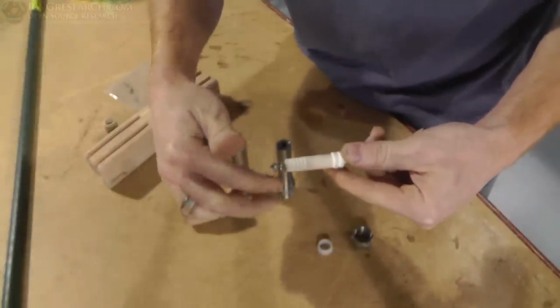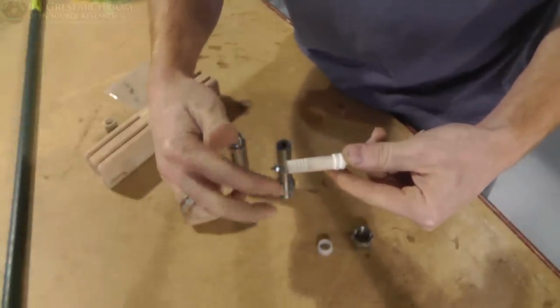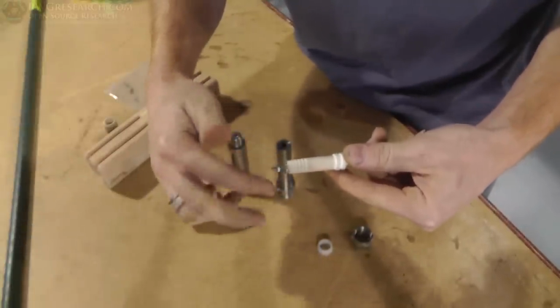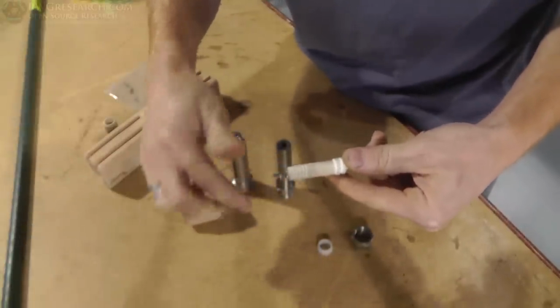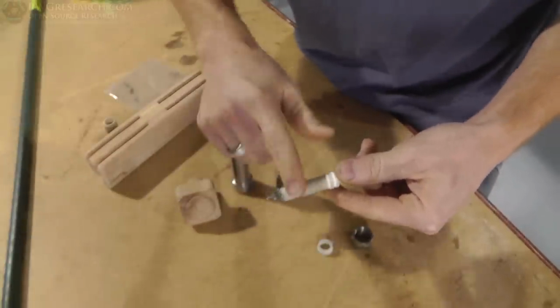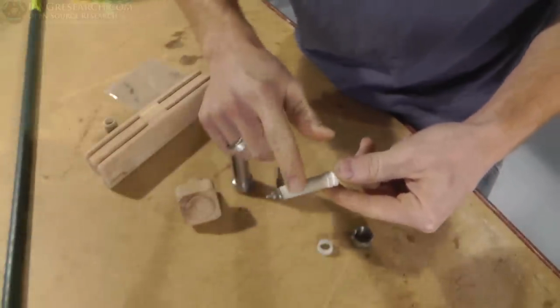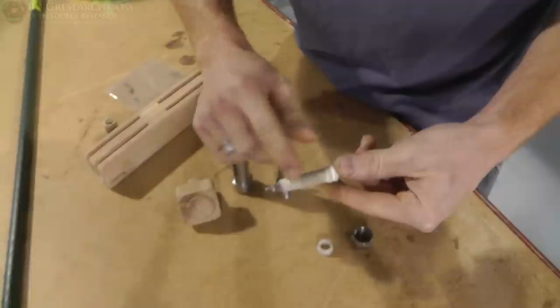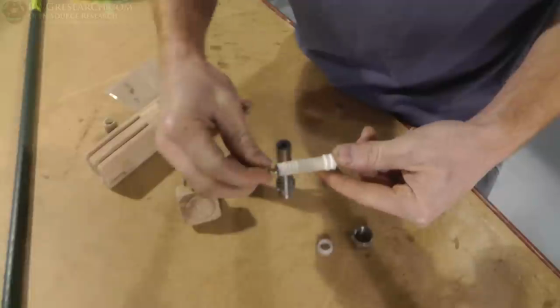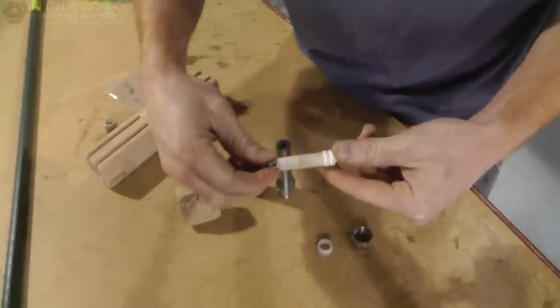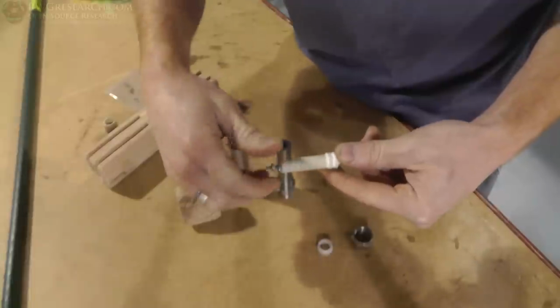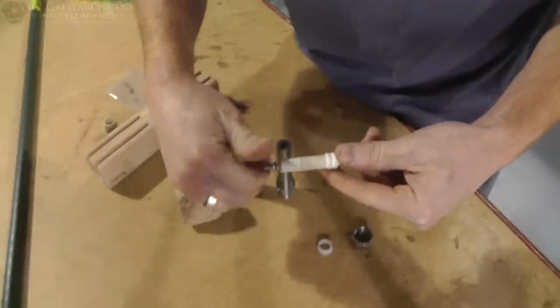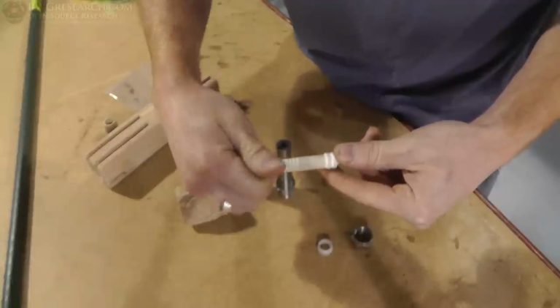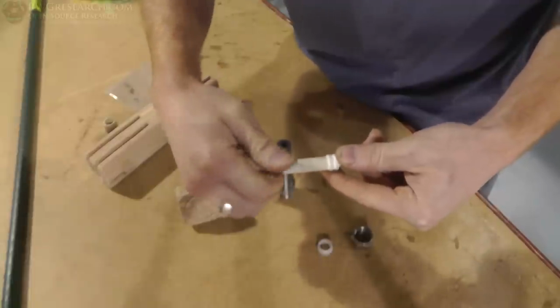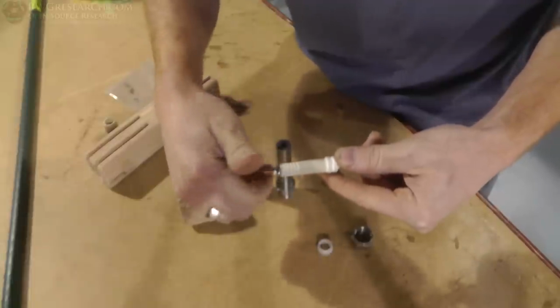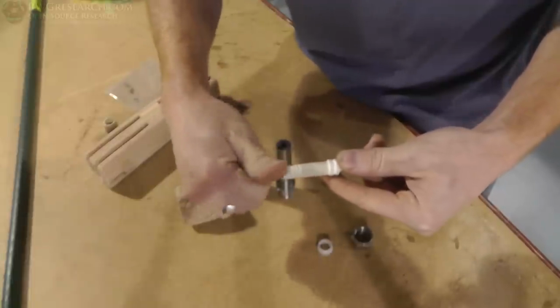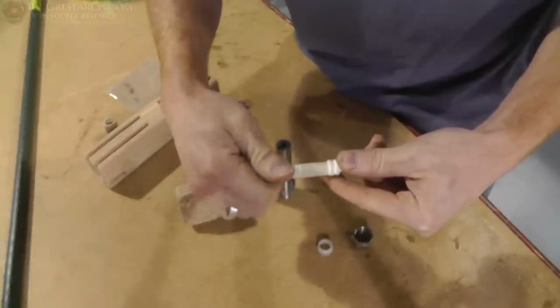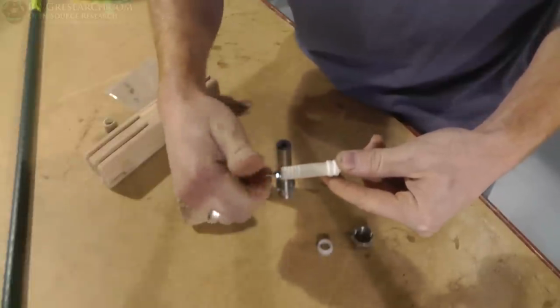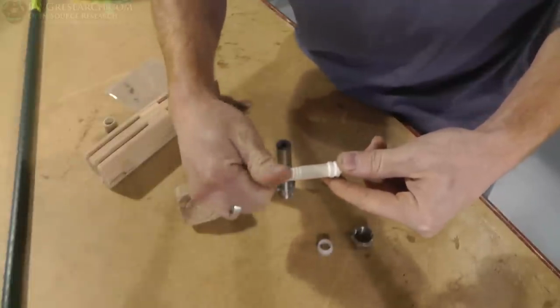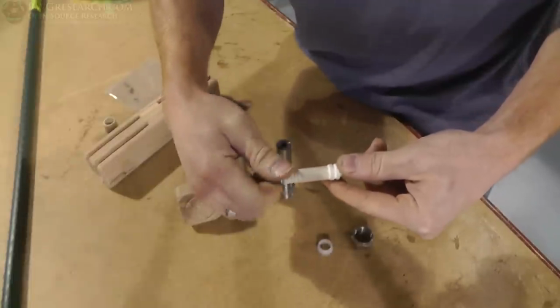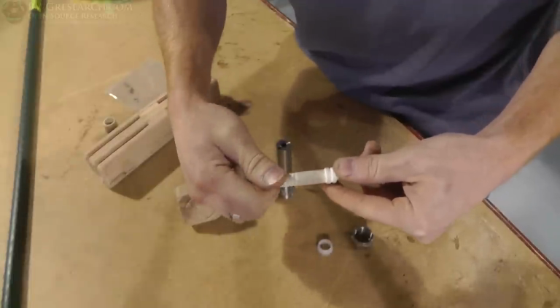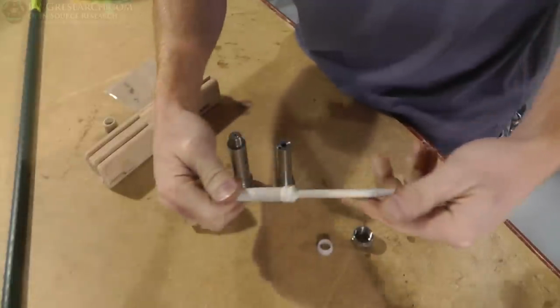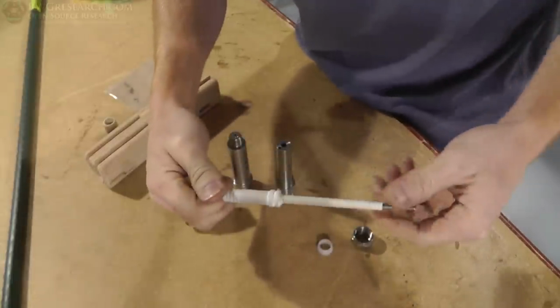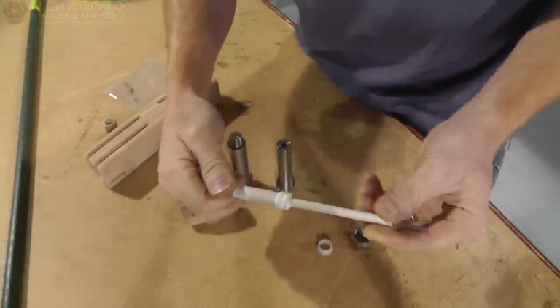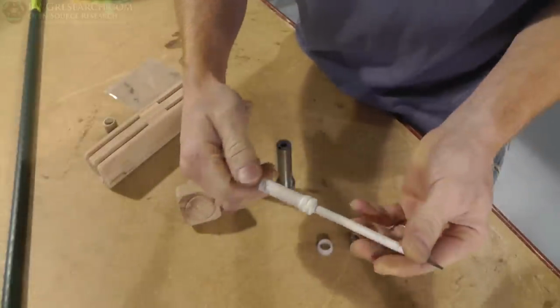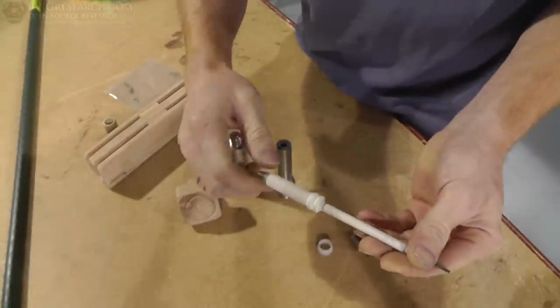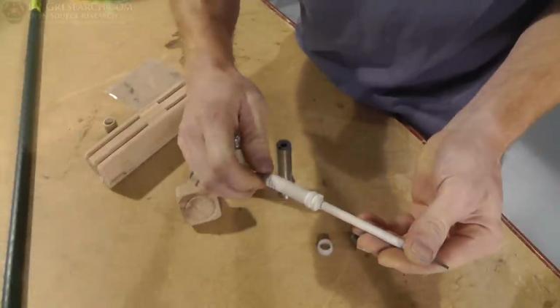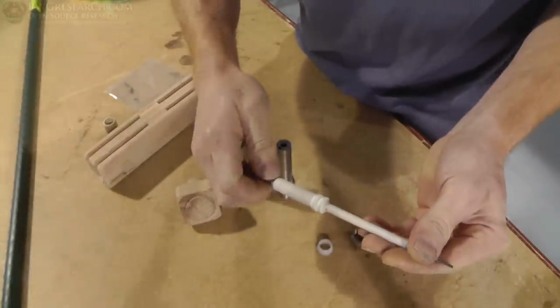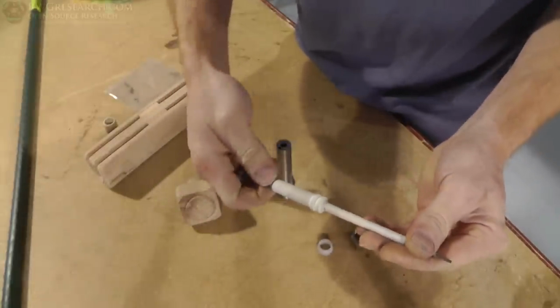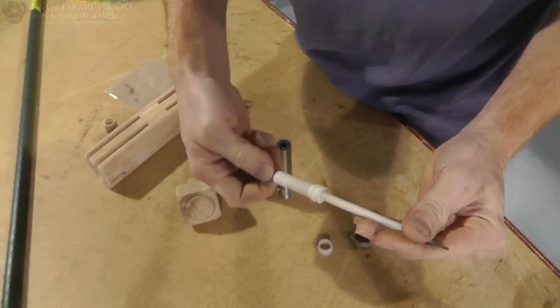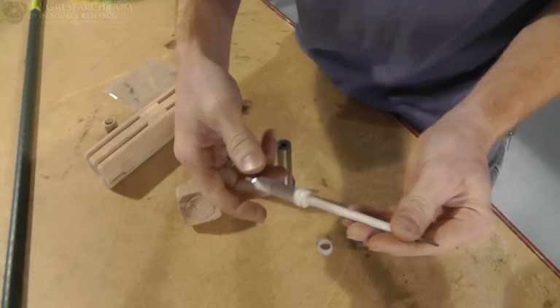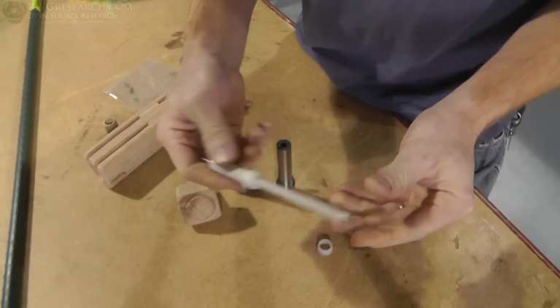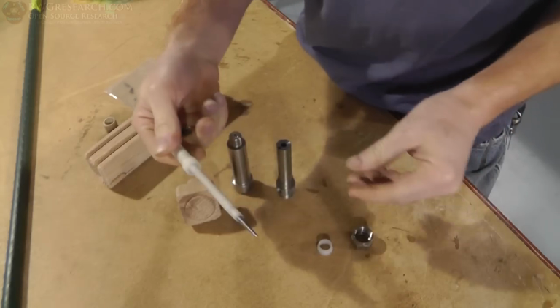It appears that another individual may have threaded the backside of this to make it adjustable, which is a great idea.